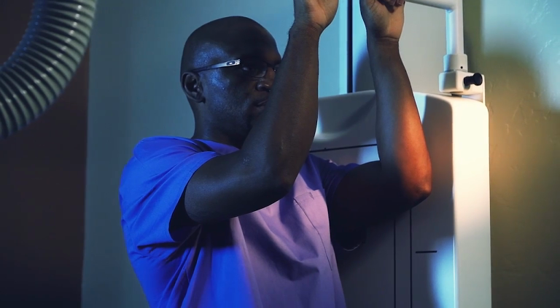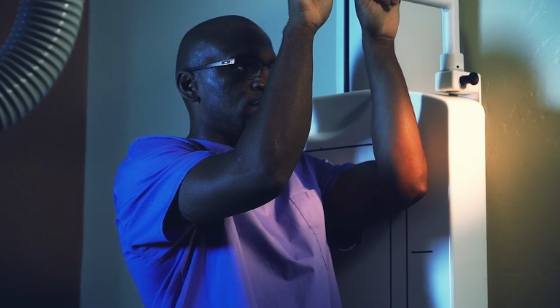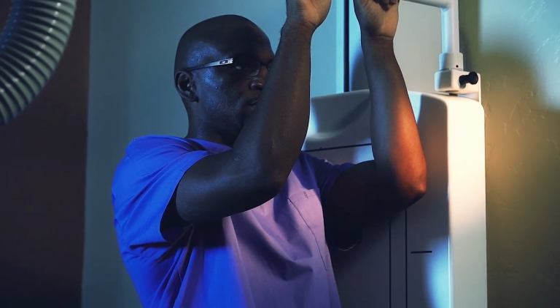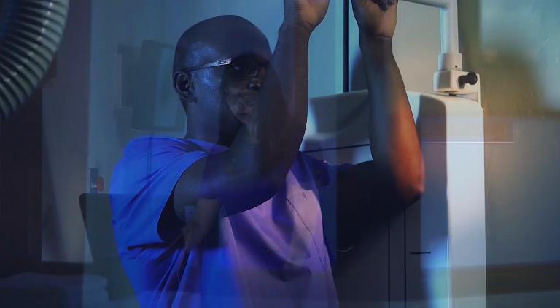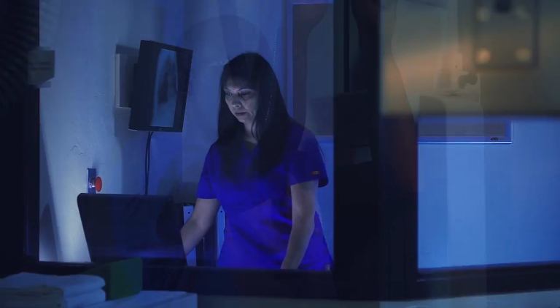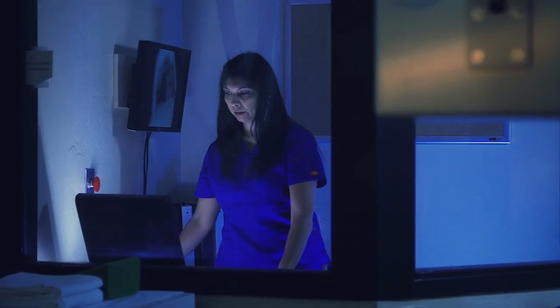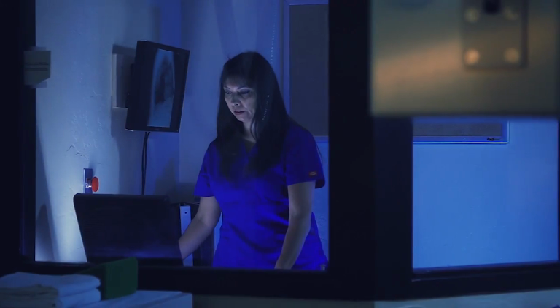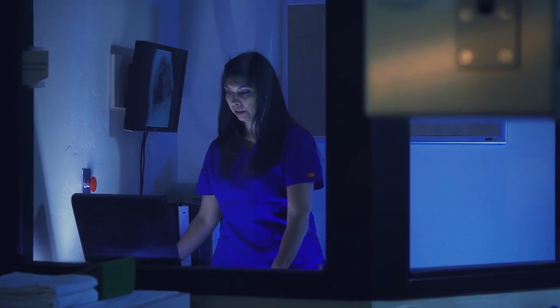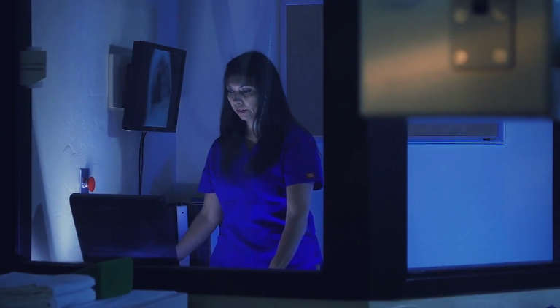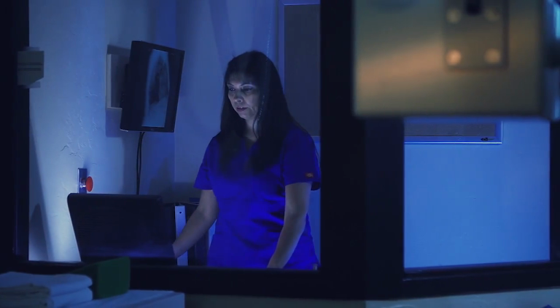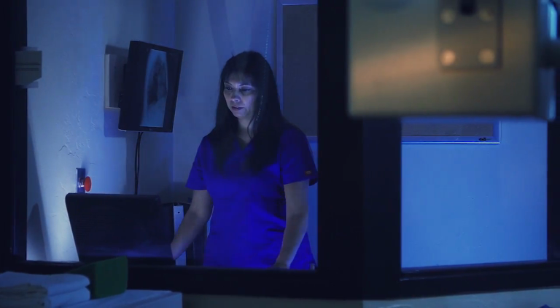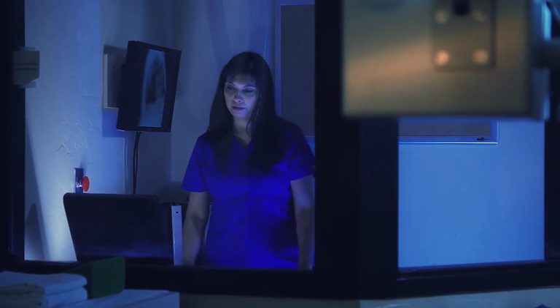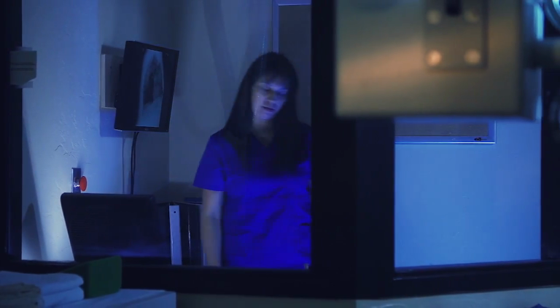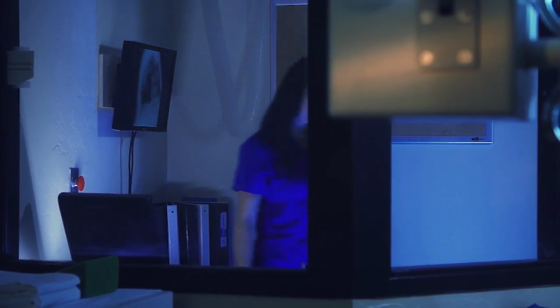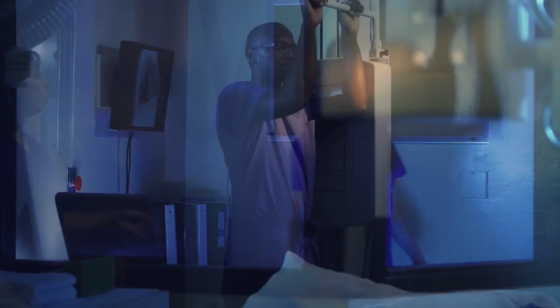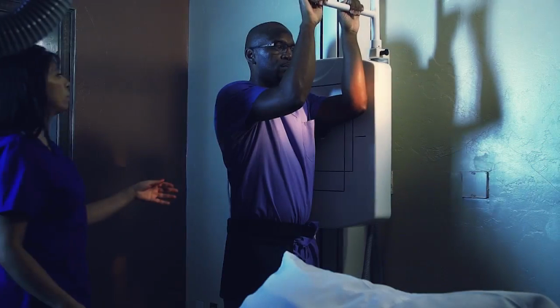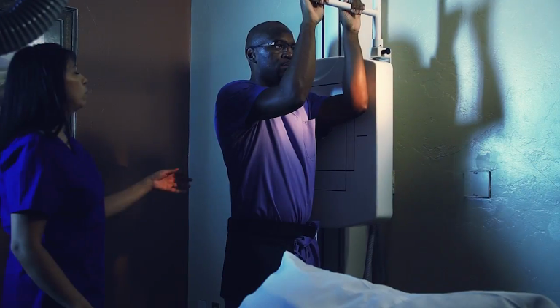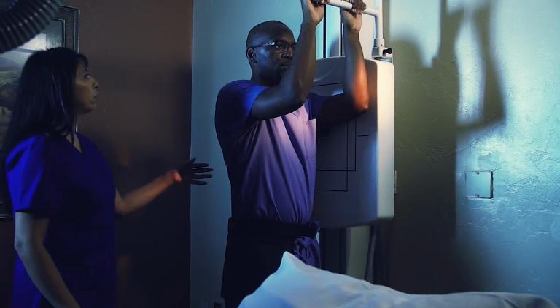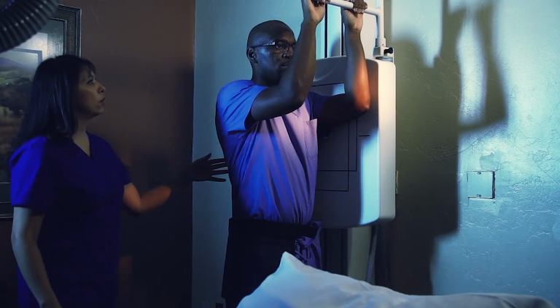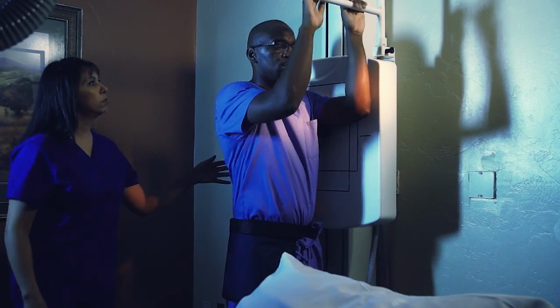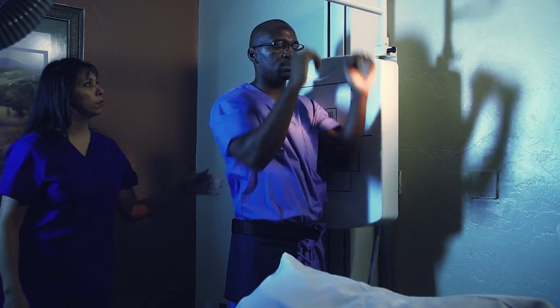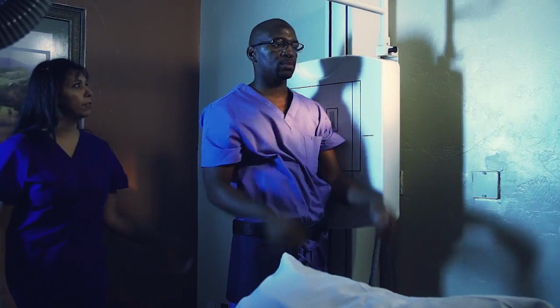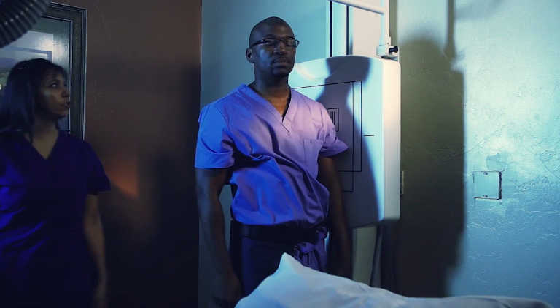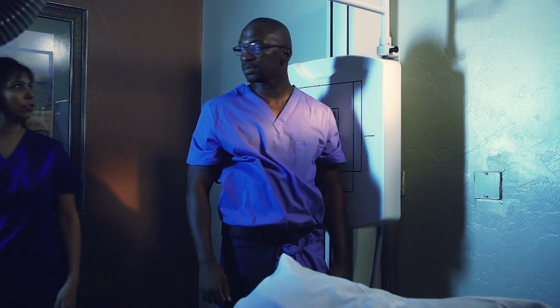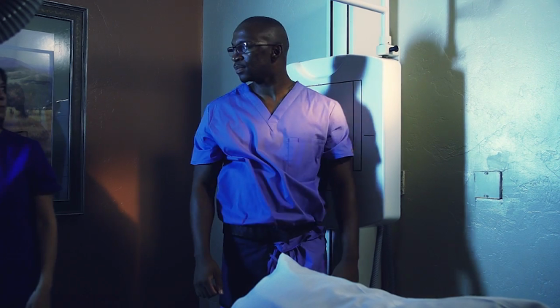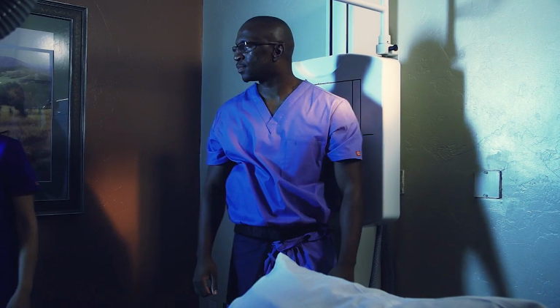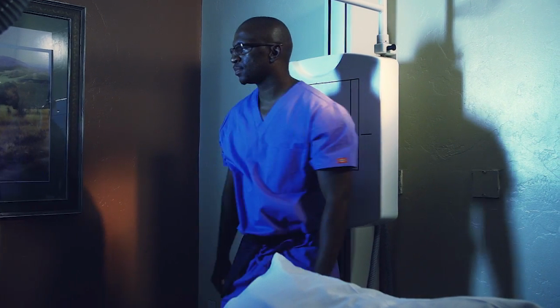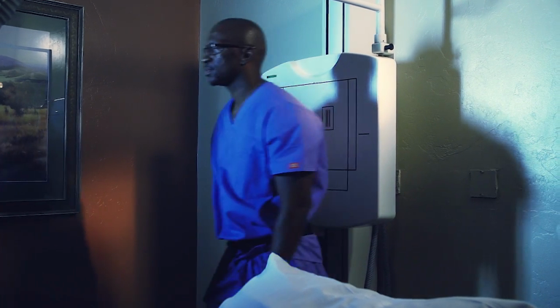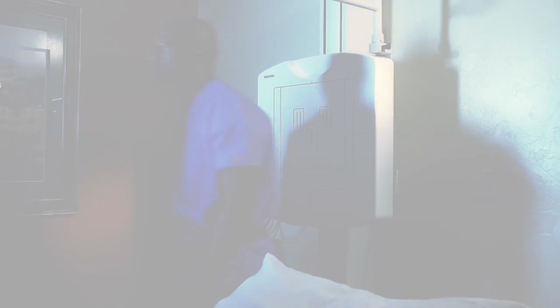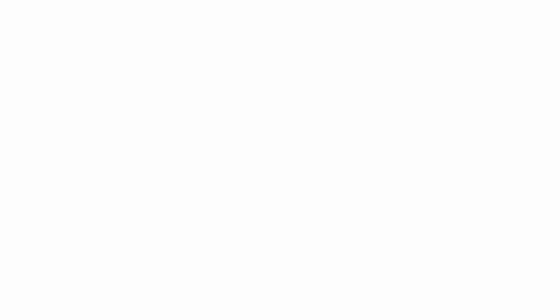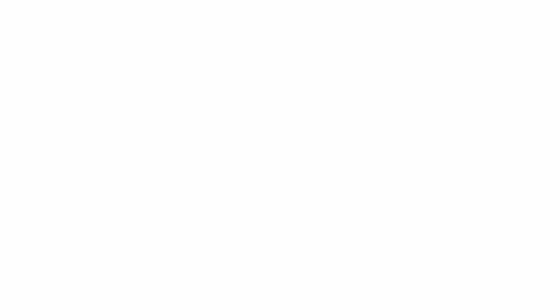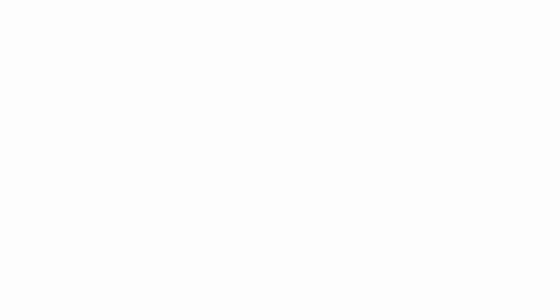A patient may return to normal activities once their x-rays are complete. This fast and harmless procedure is key to detecting problems quickly when you're in pain.